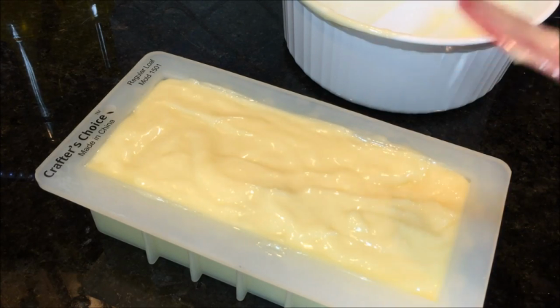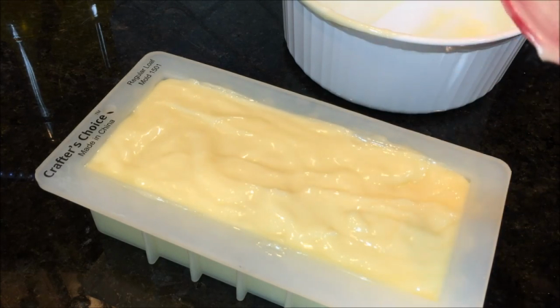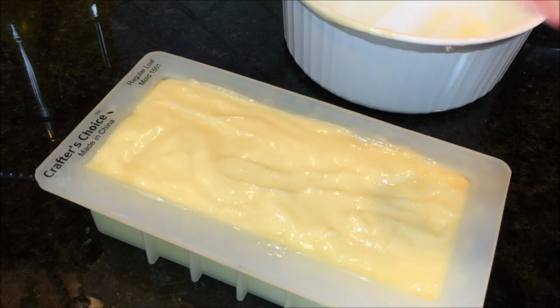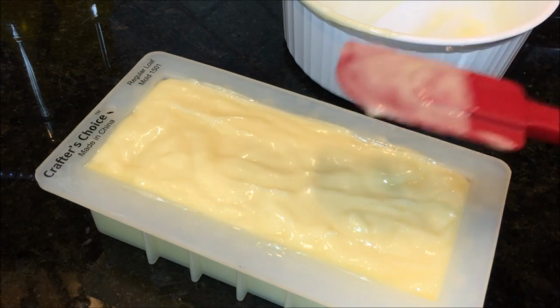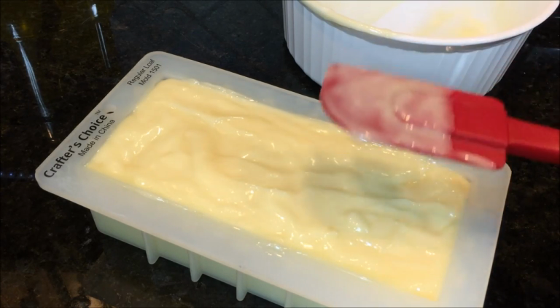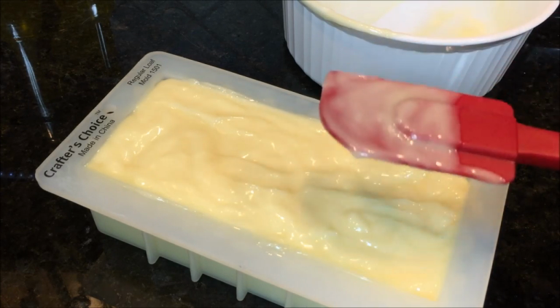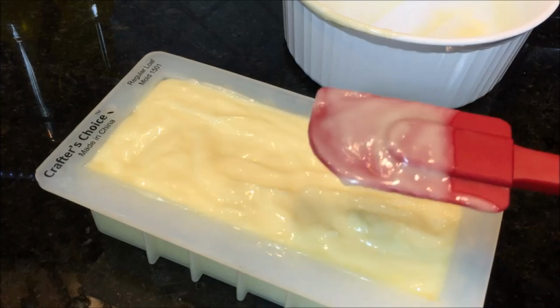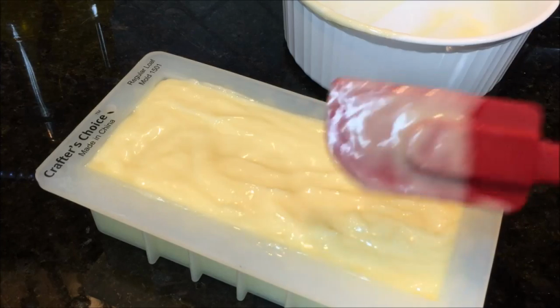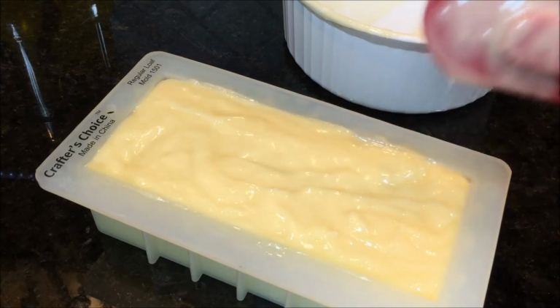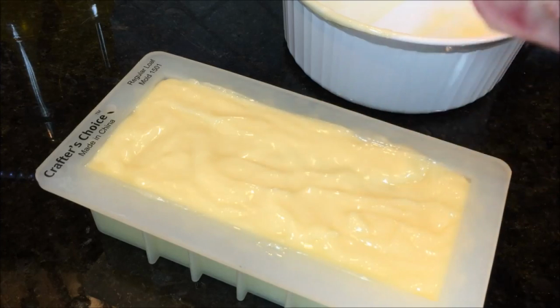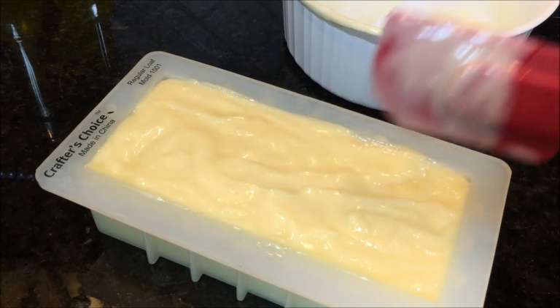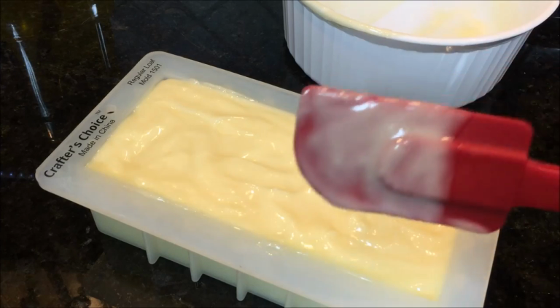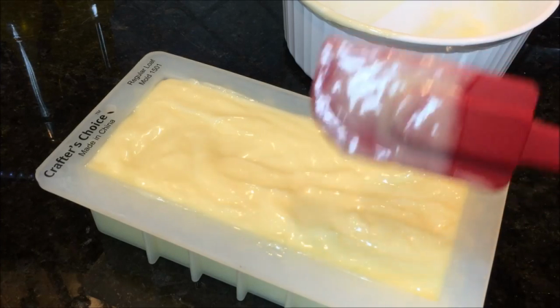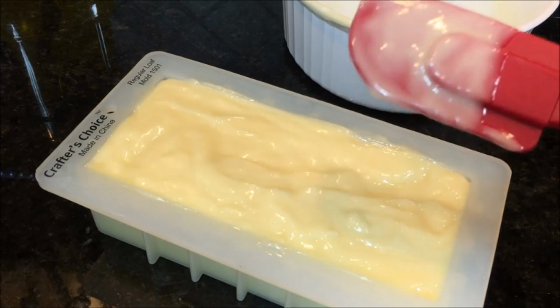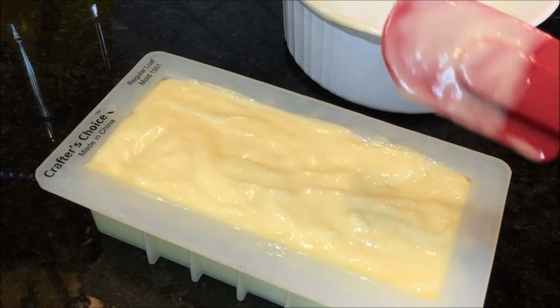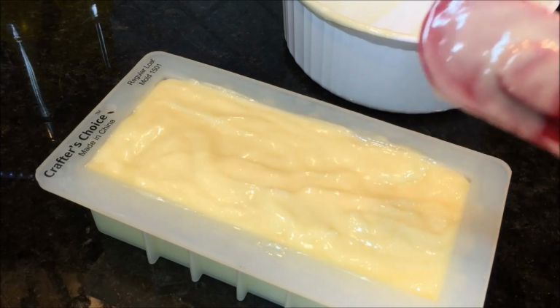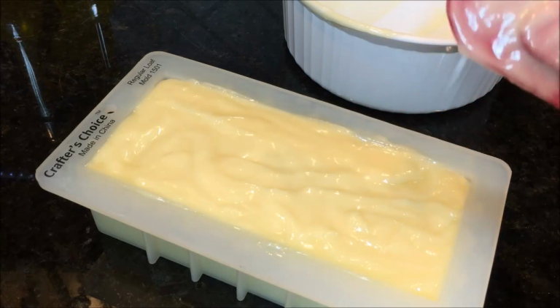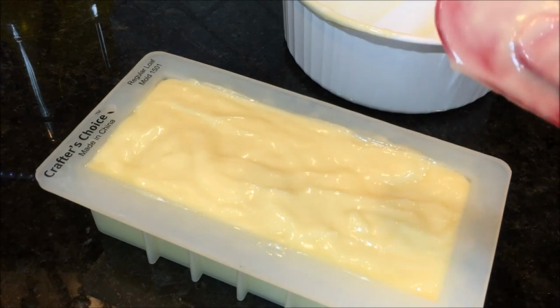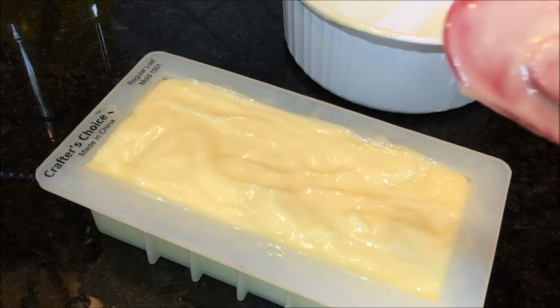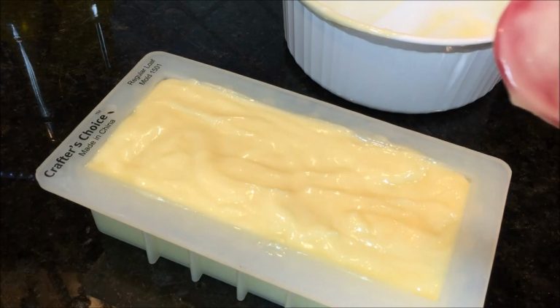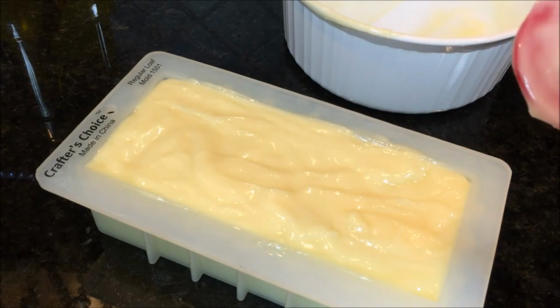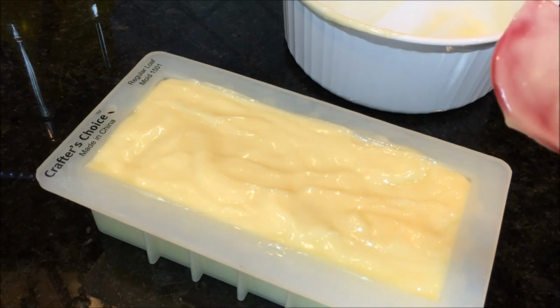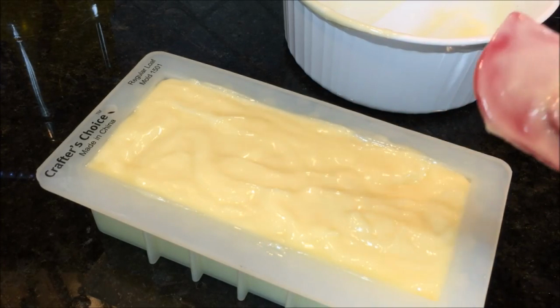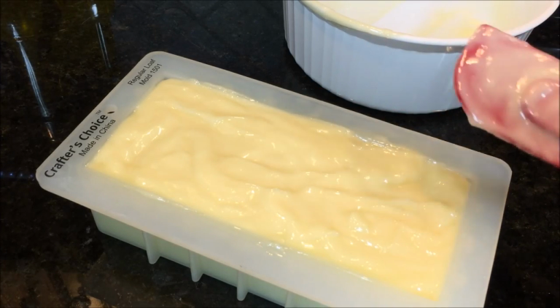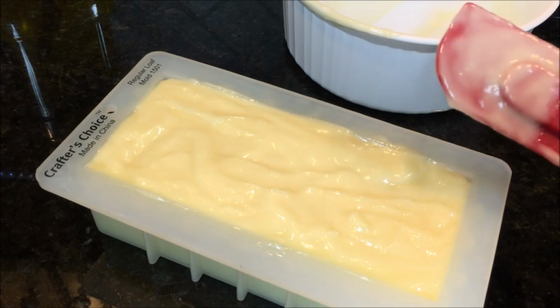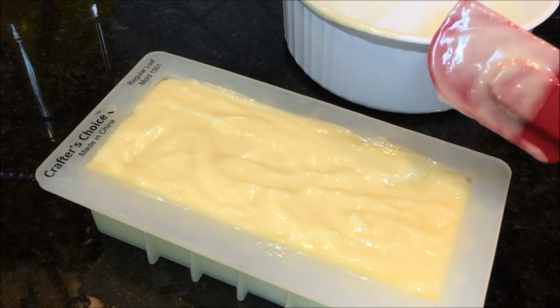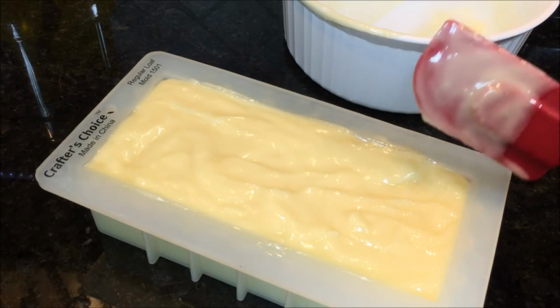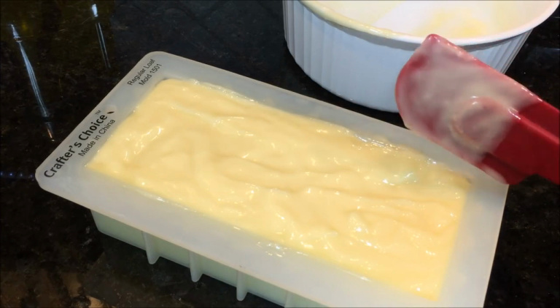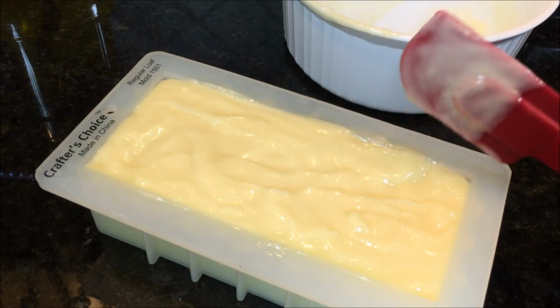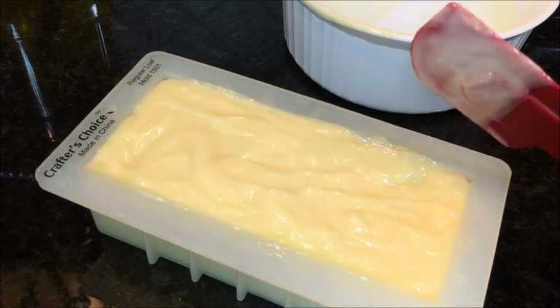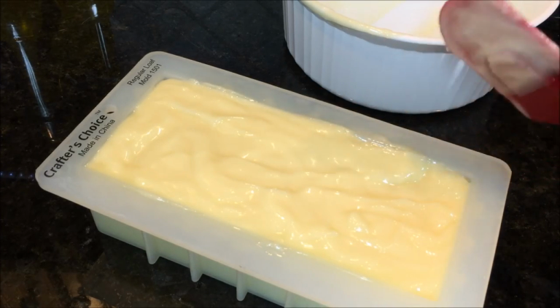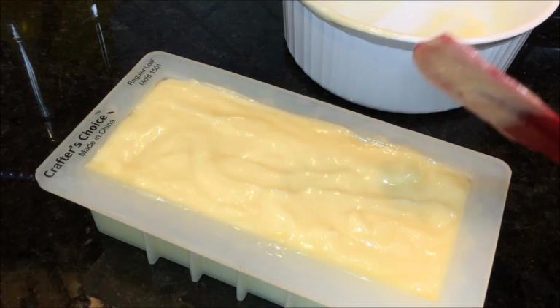You can use a crinkle cutter or a wire cutter to slice the soap — there are lots of ways to cut it, and many videos covering that too.